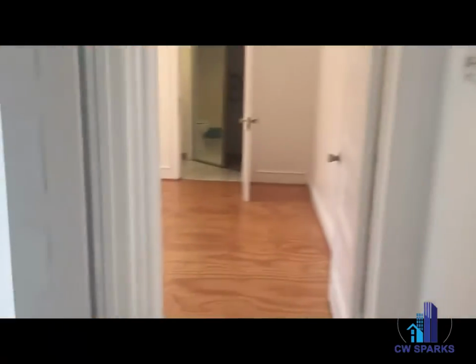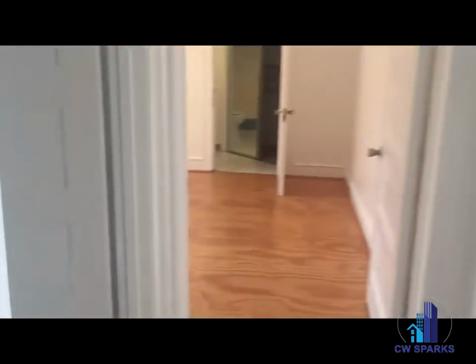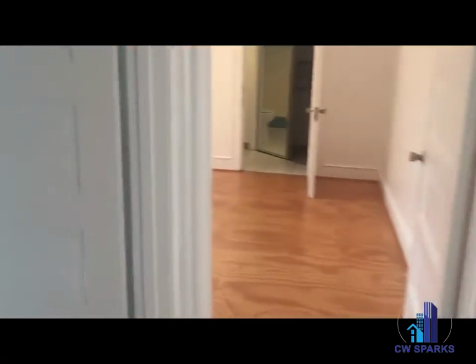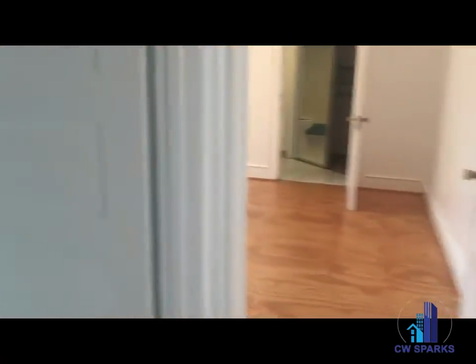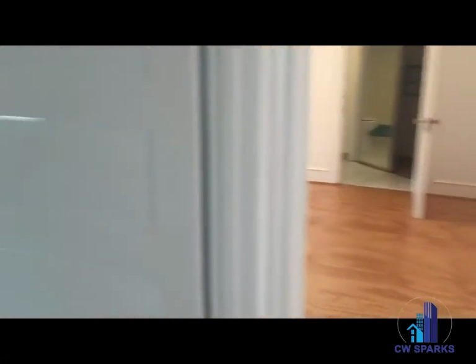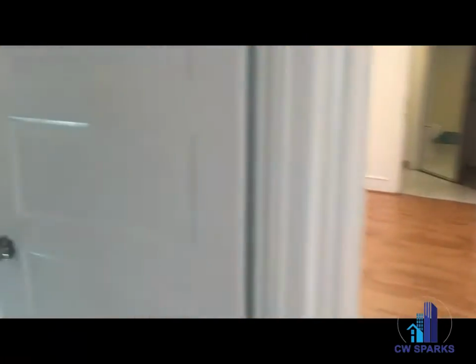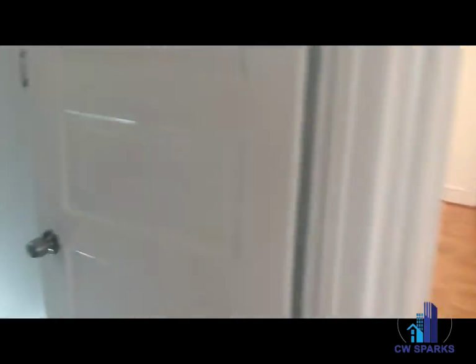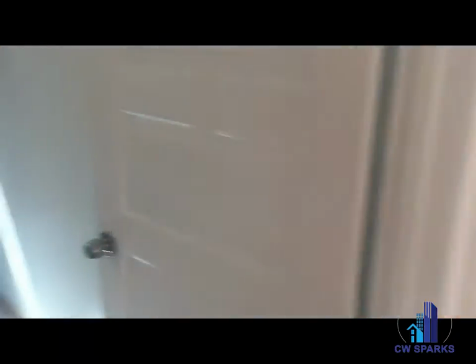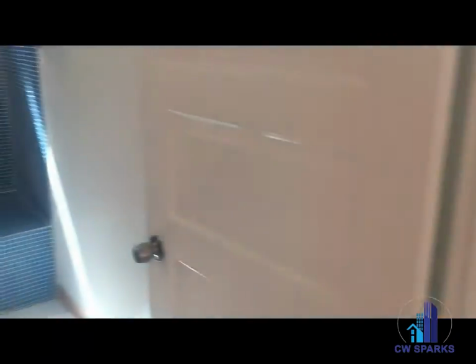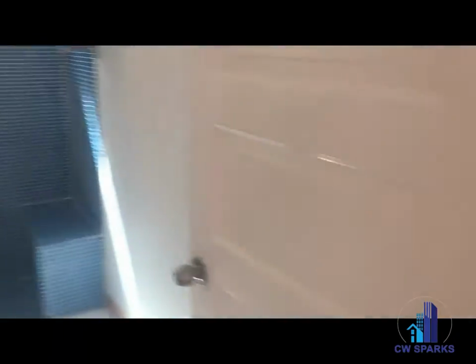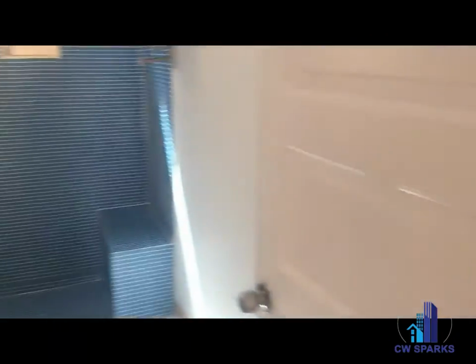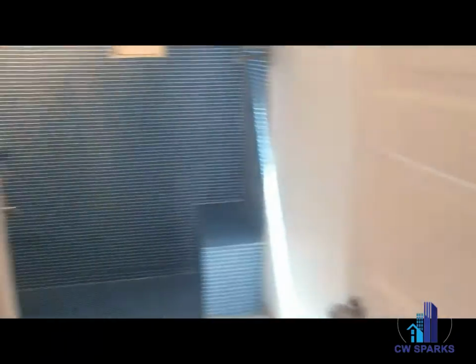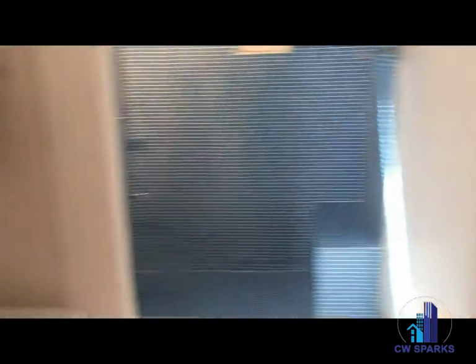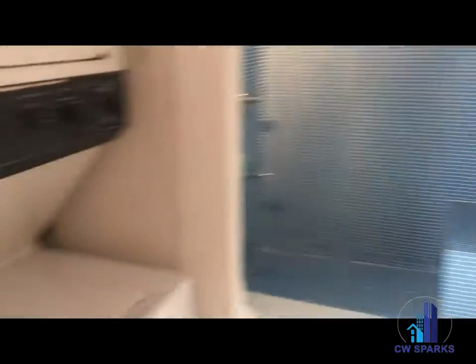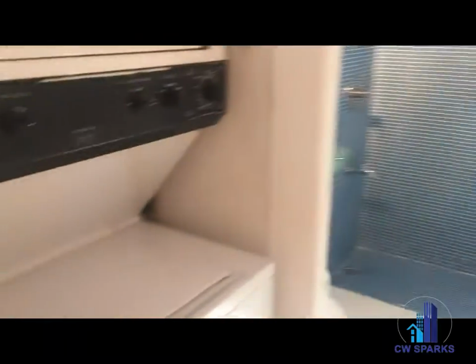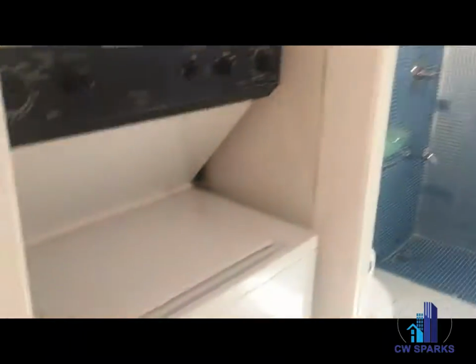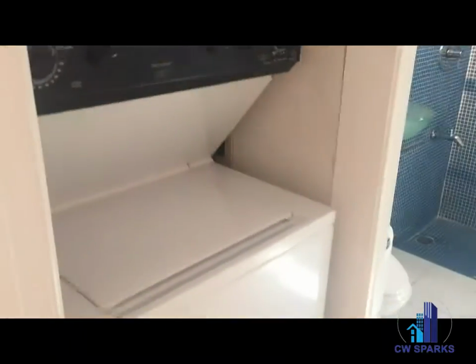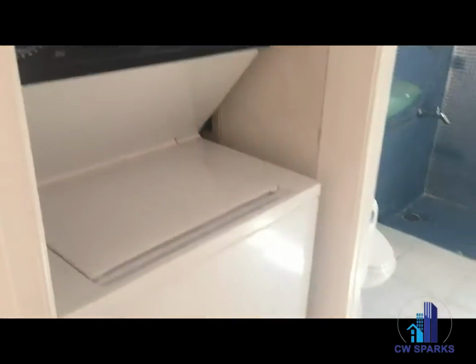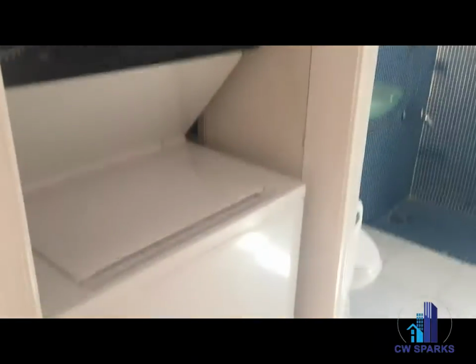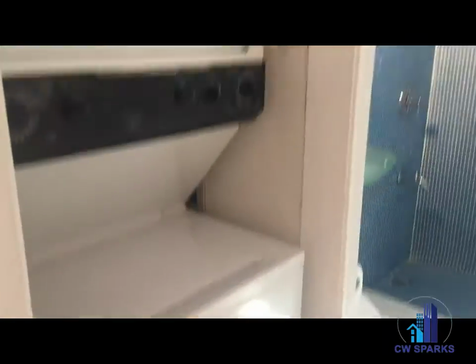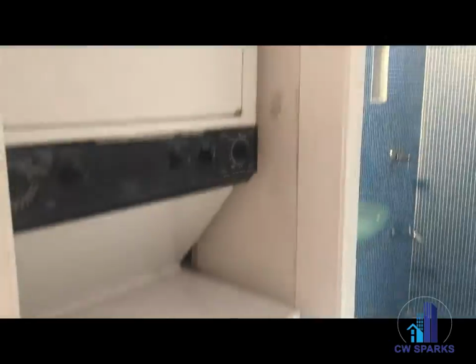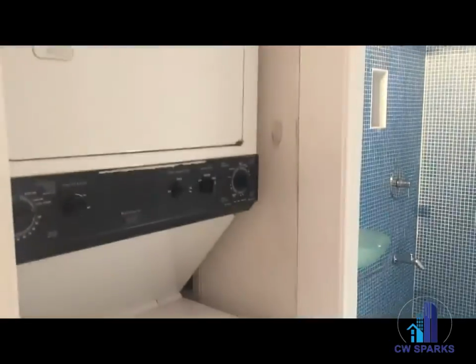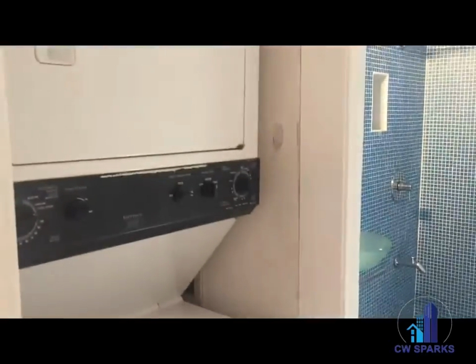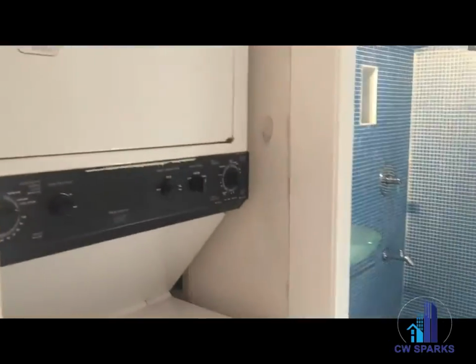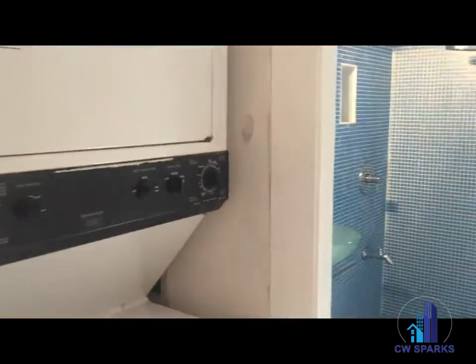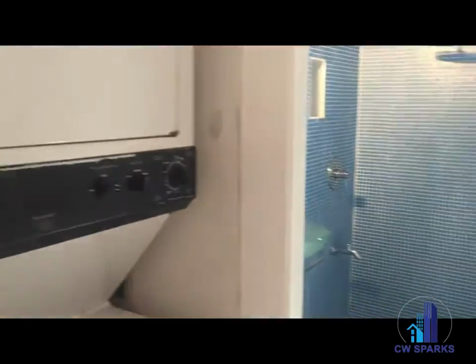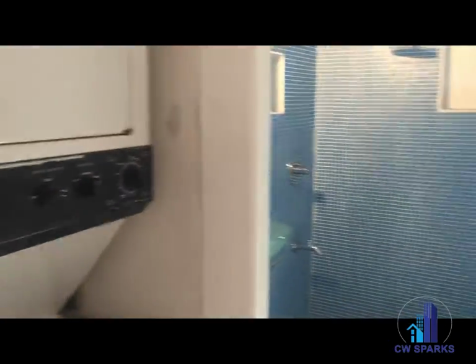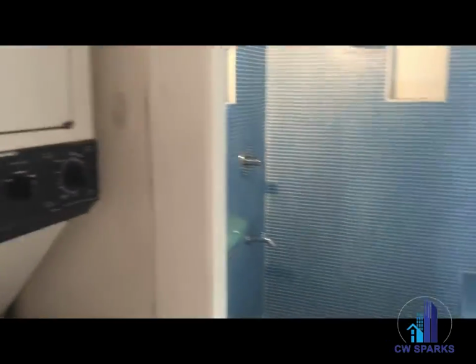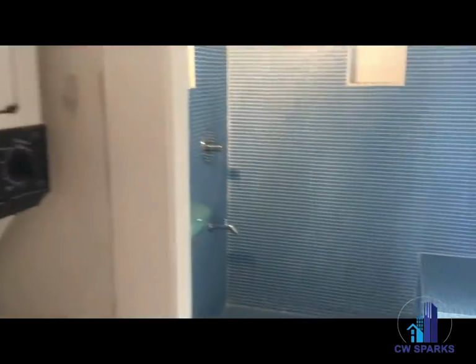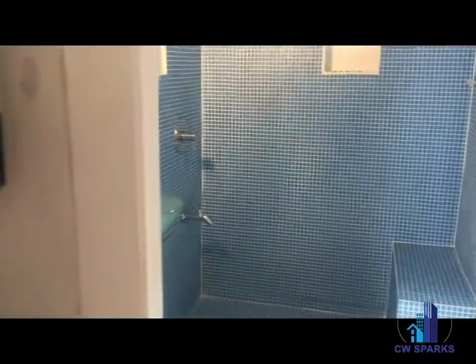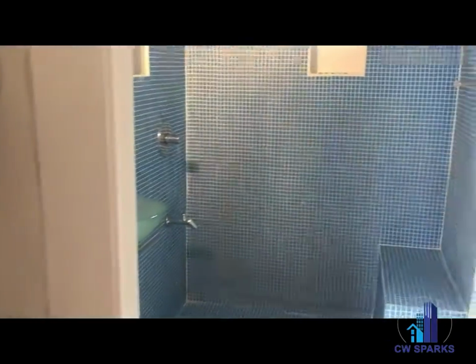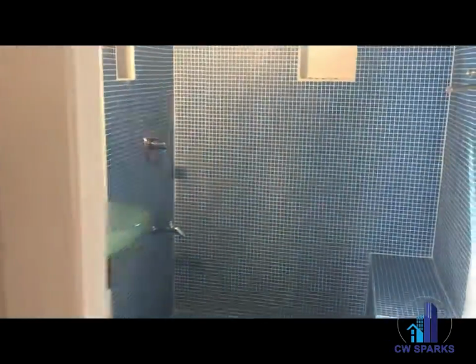Coming into the first bath, we do have stackable washer and dryer connections. Those are included in the rental as well.